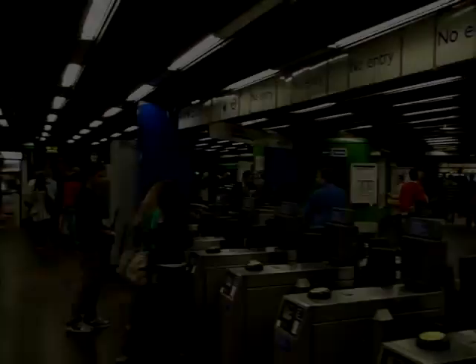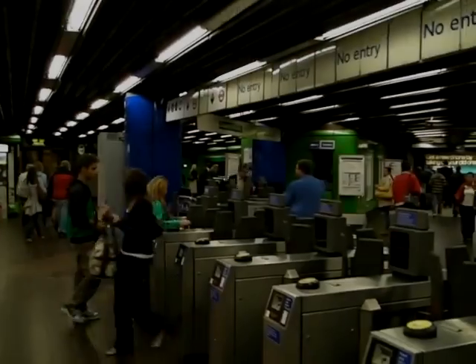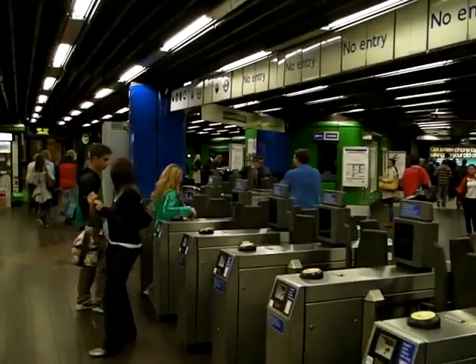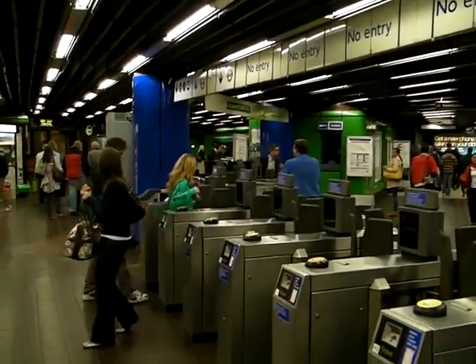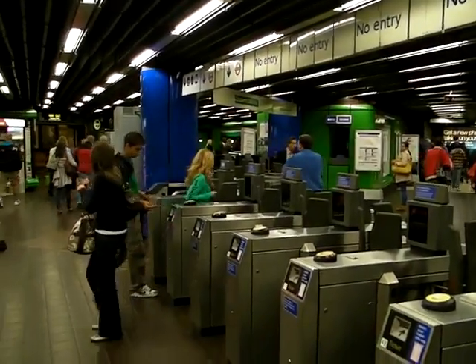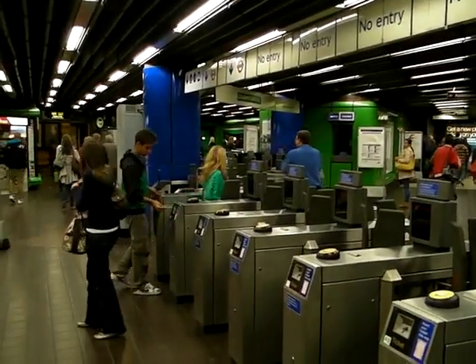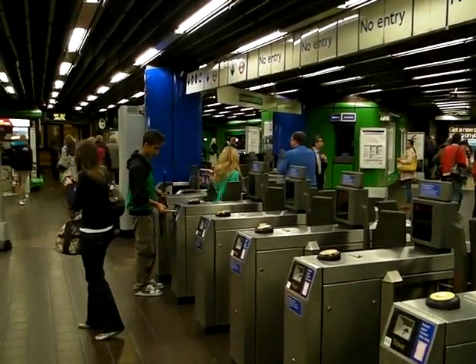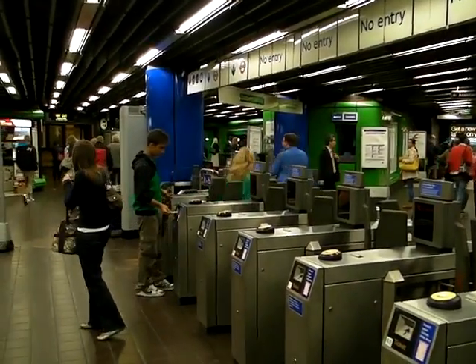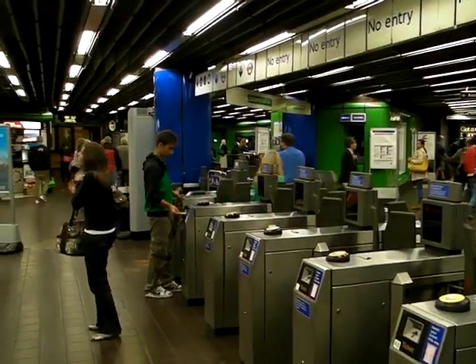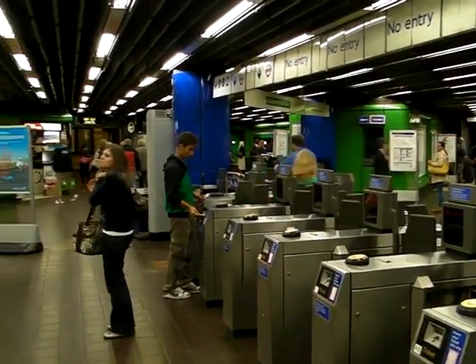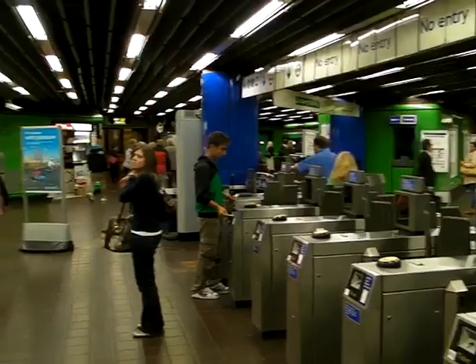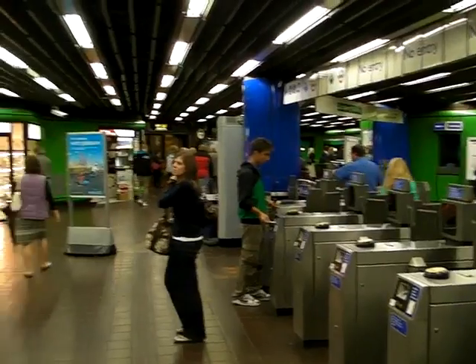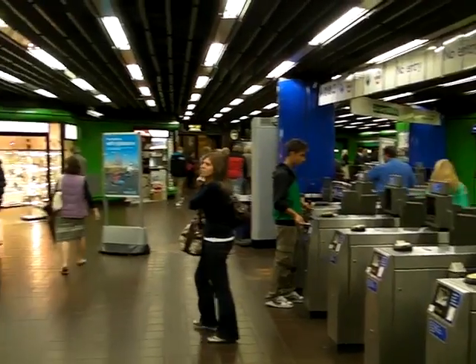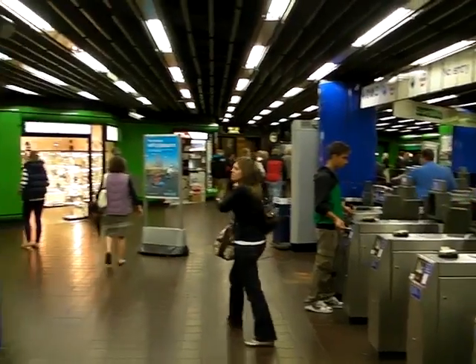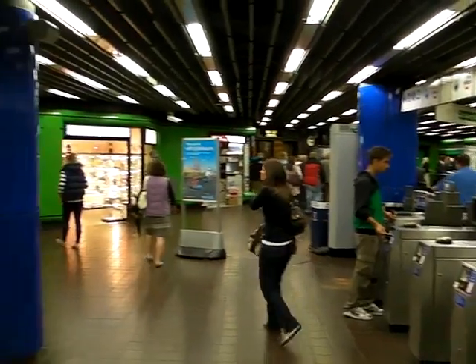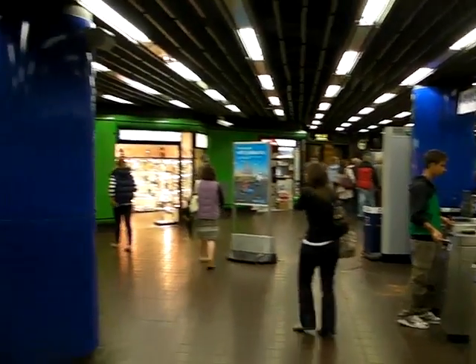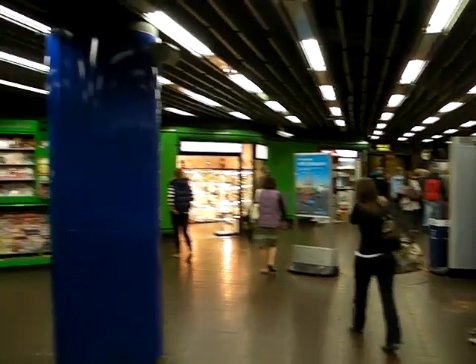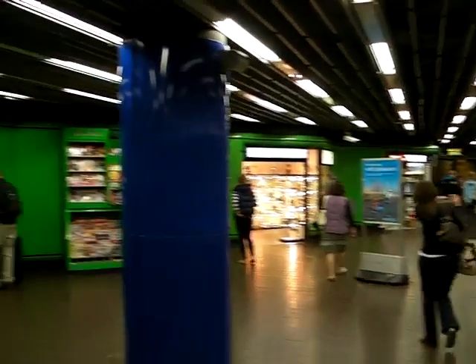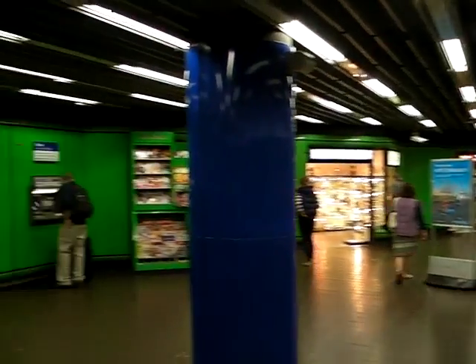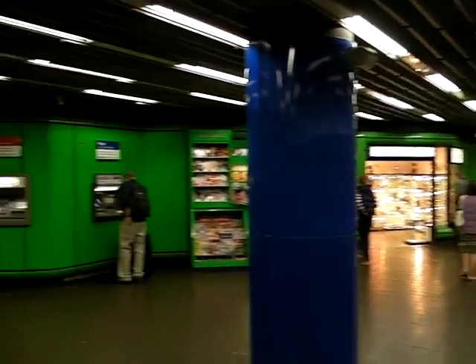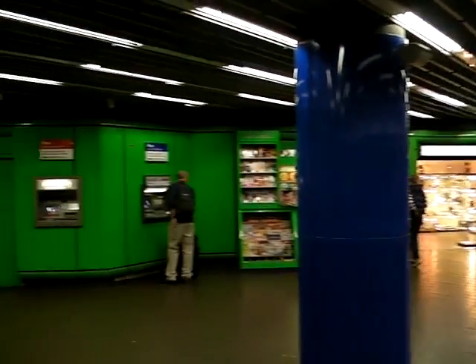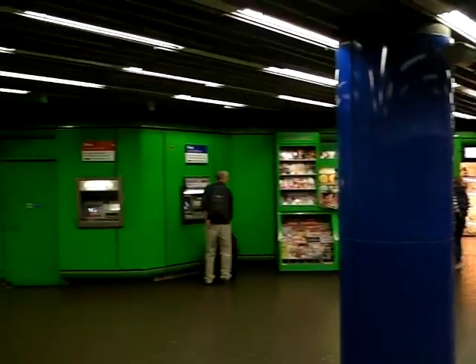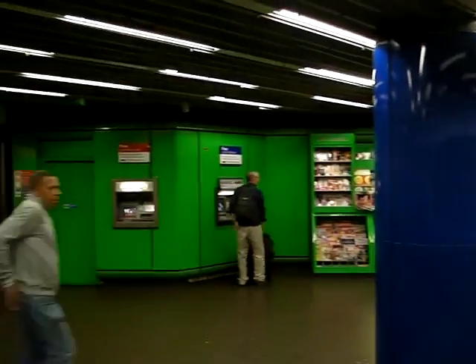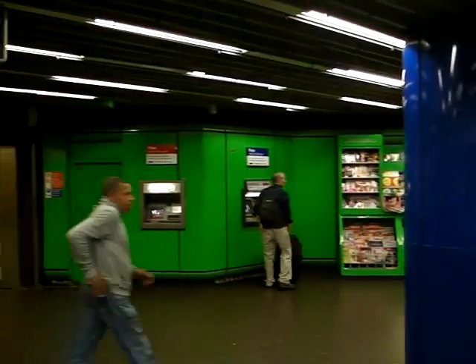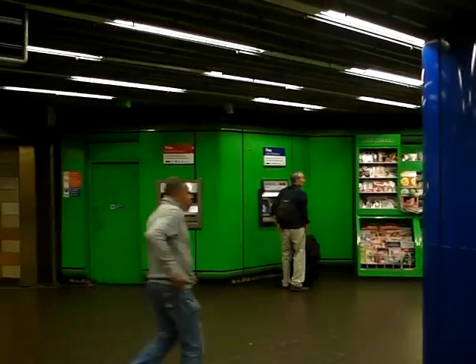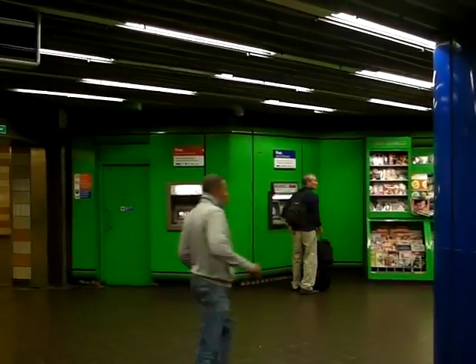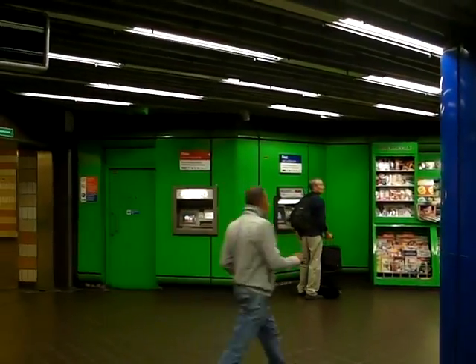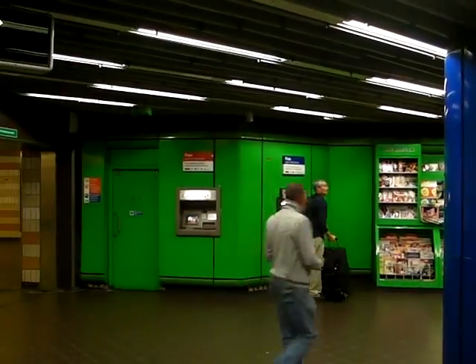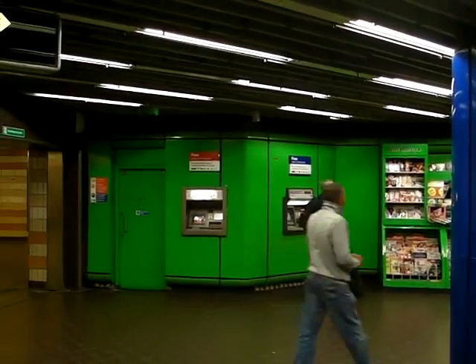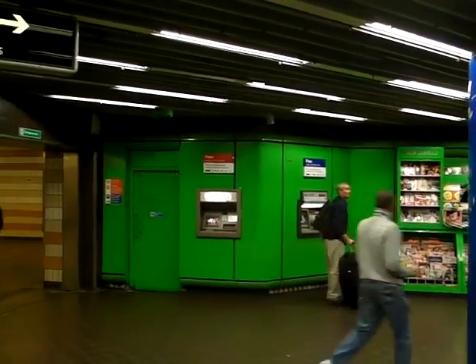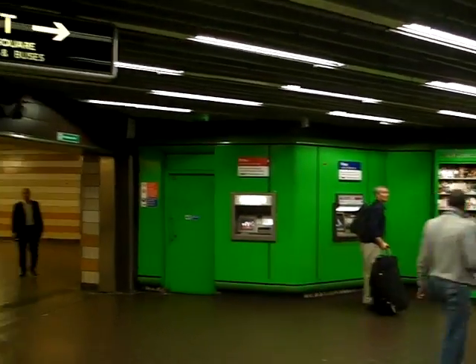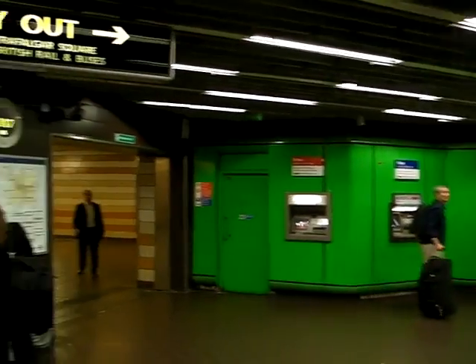Here we are at the barriers at Charing Cross tube station. If you want to know how to get to the Harp from here, let me show you.